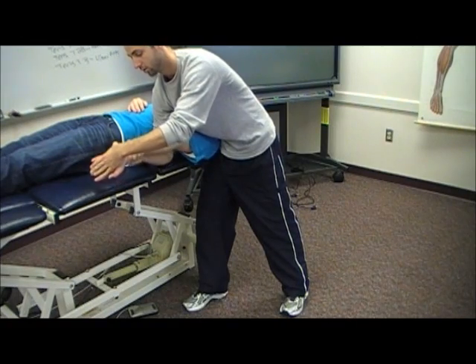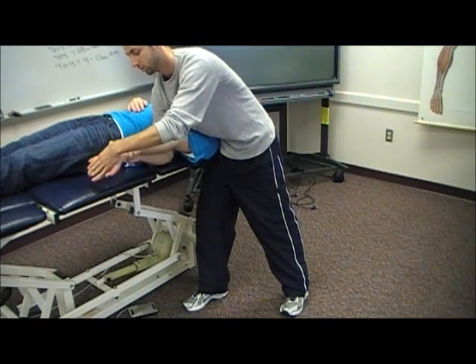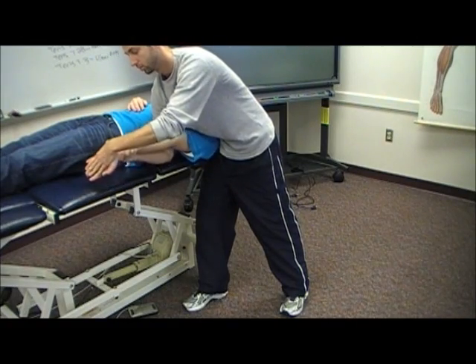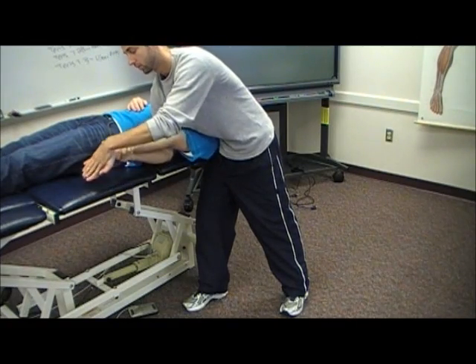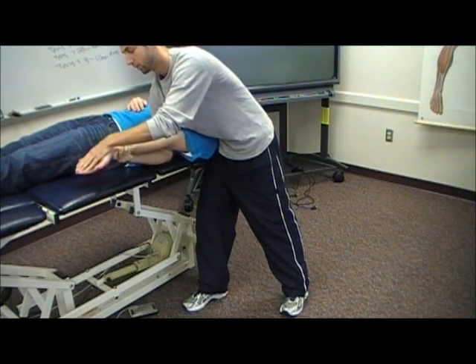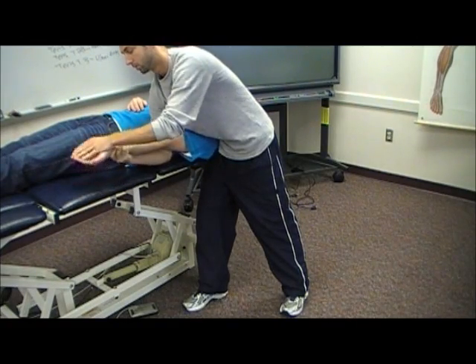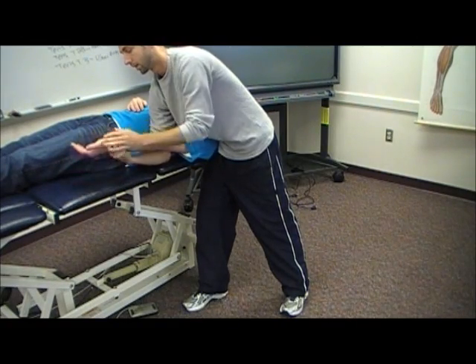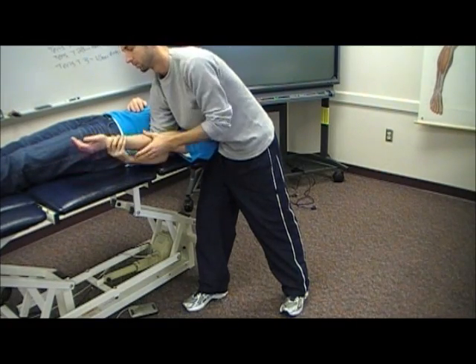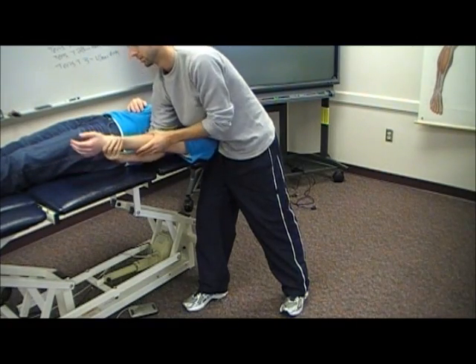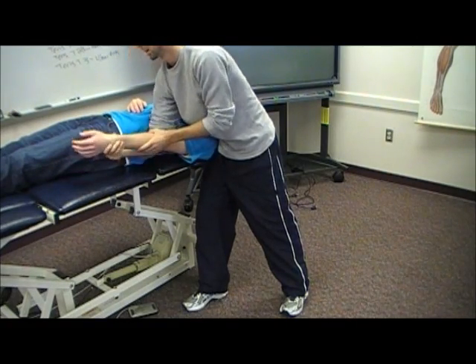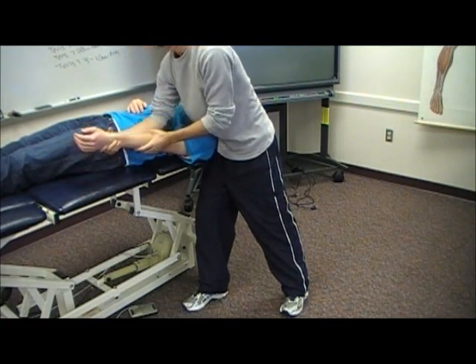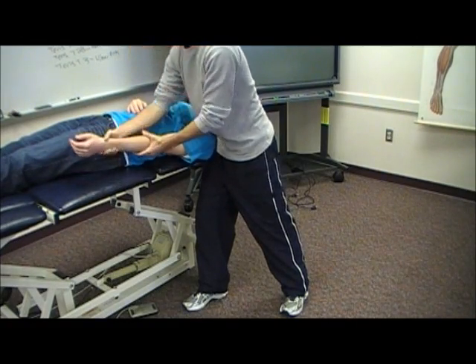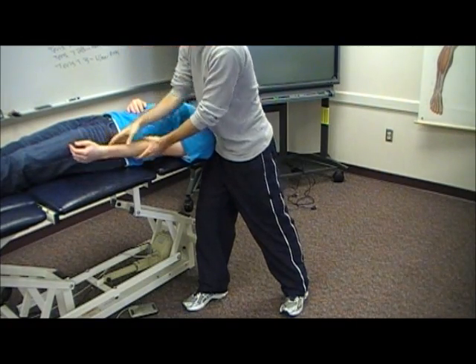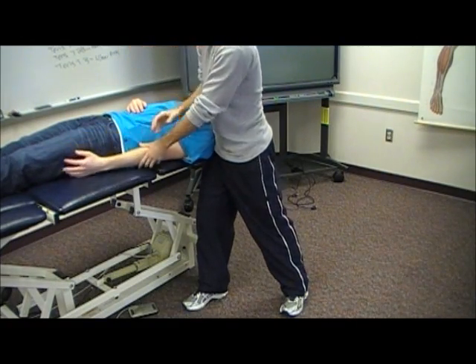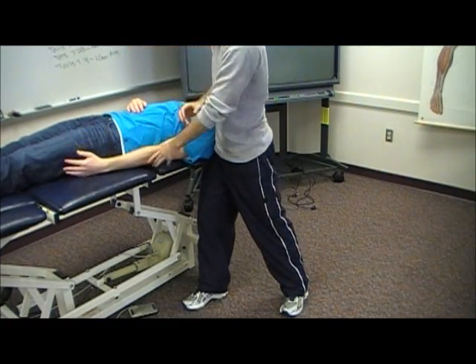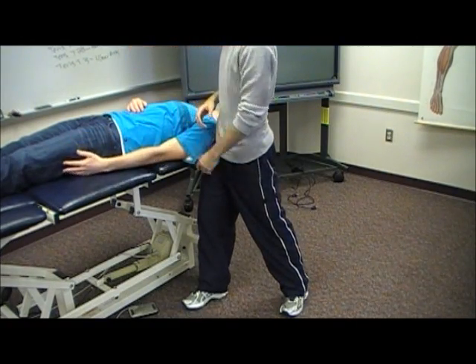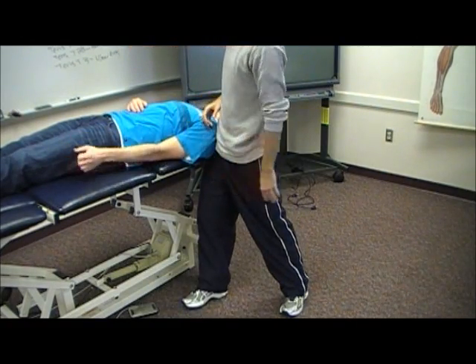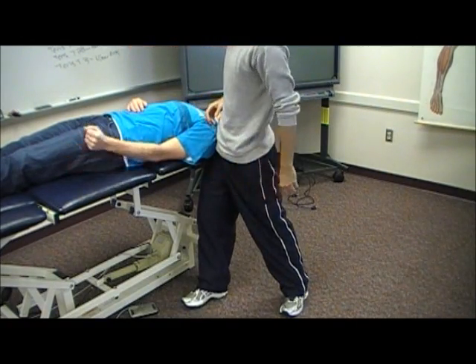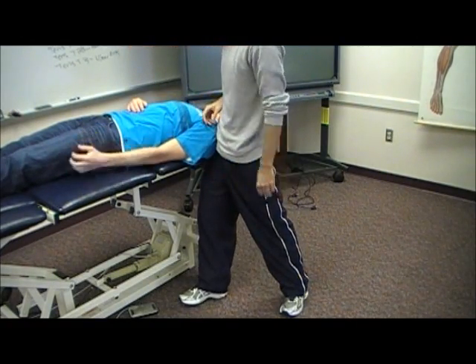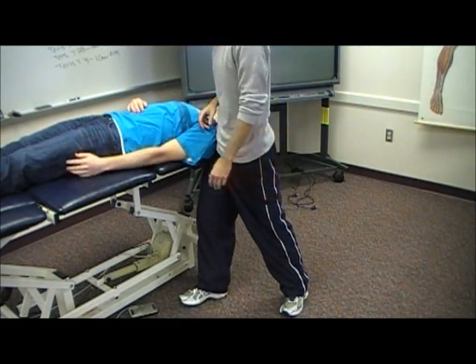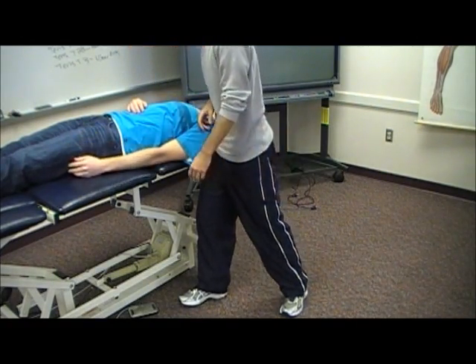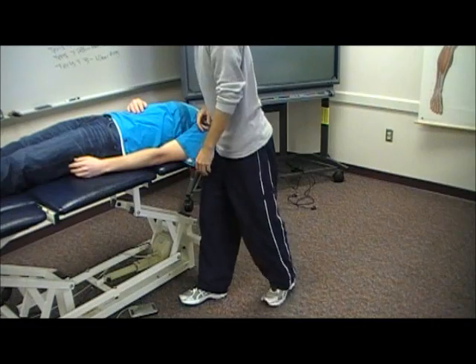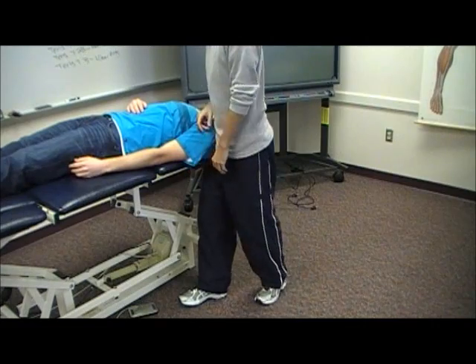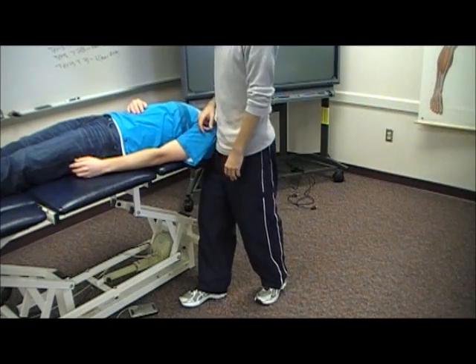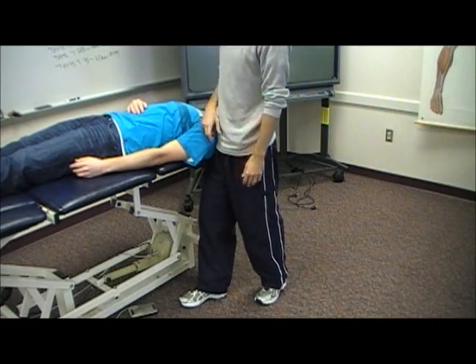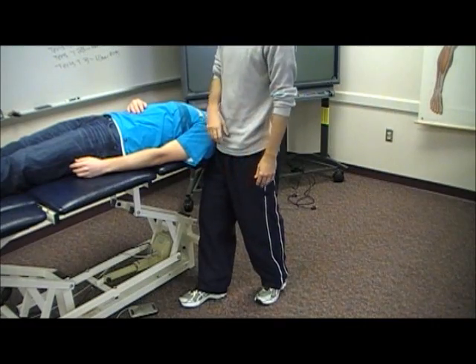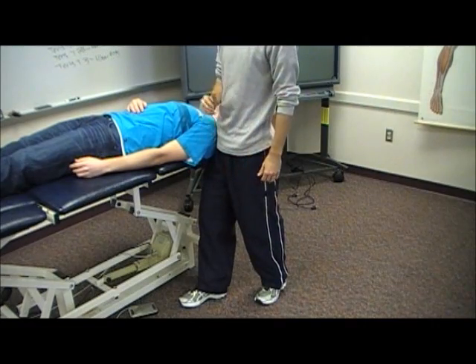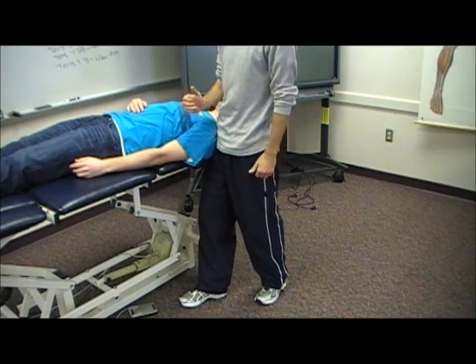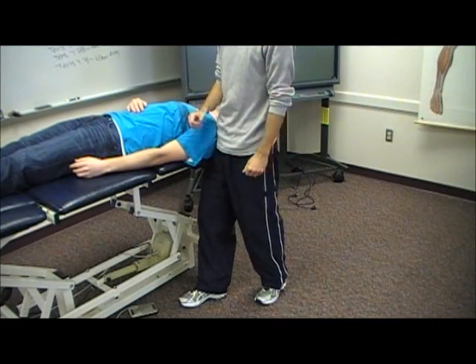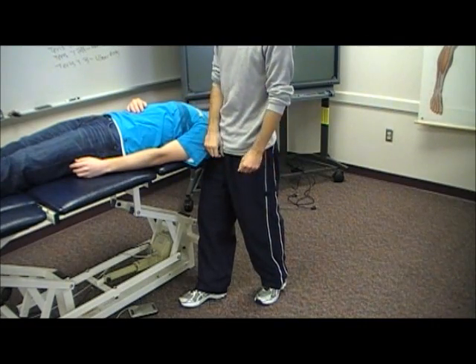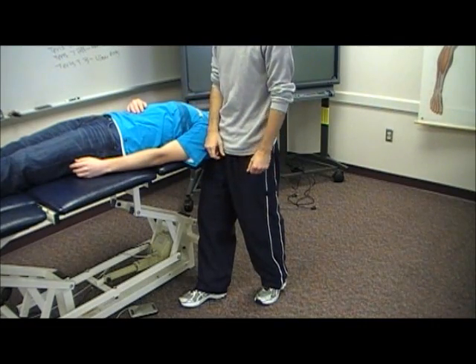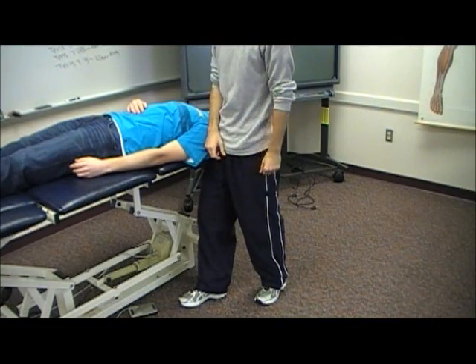So we've developed the comparable sign, or the tension for the patient, so we can let it off. Then we do both sides.